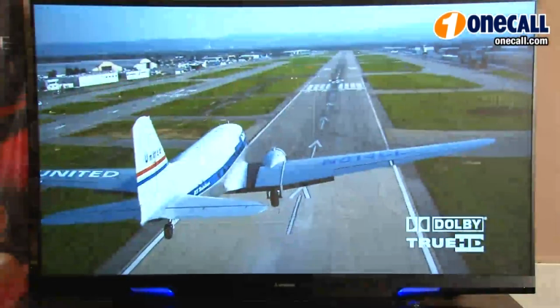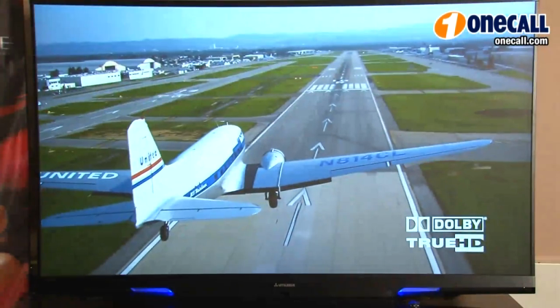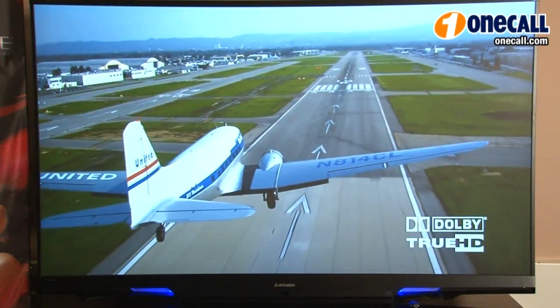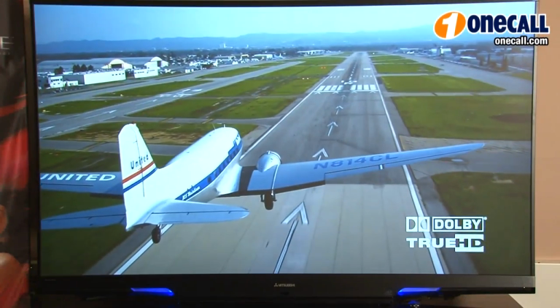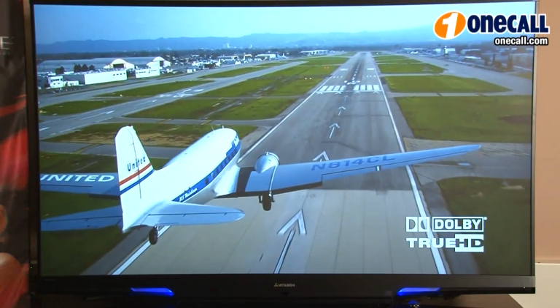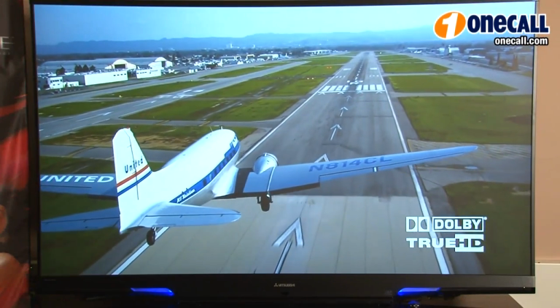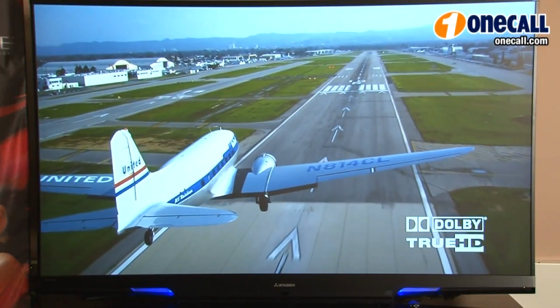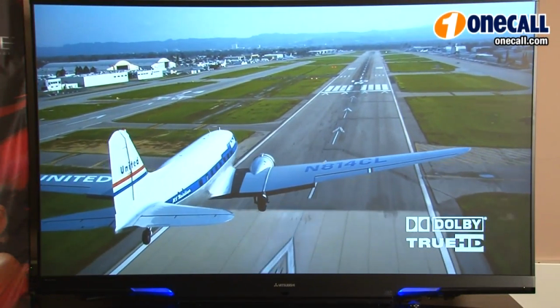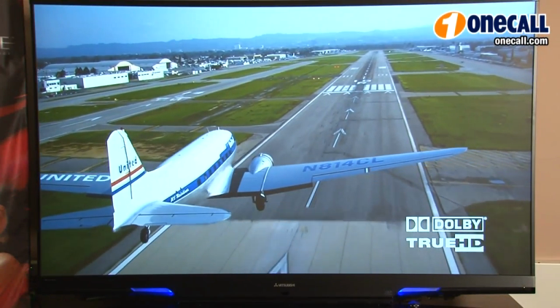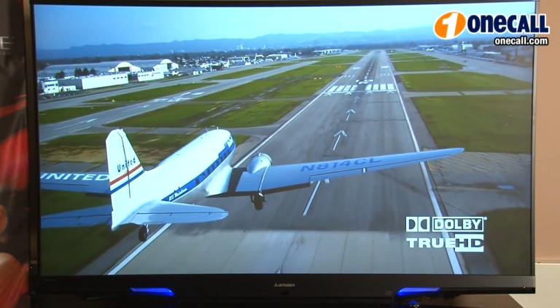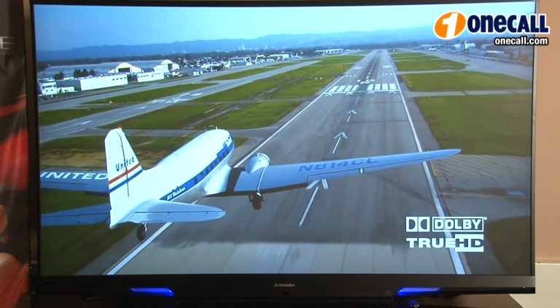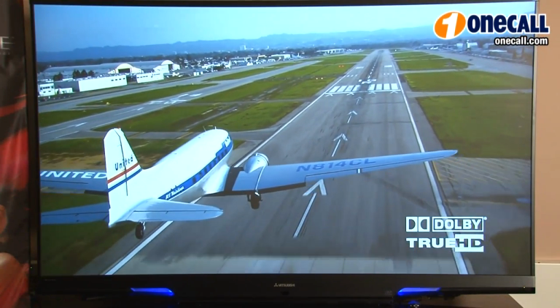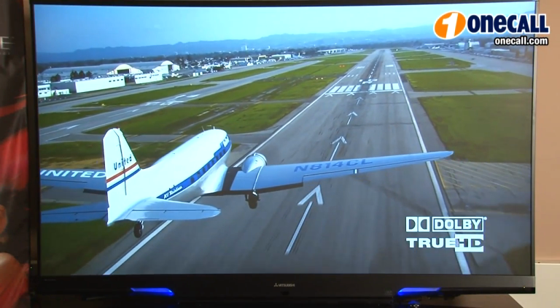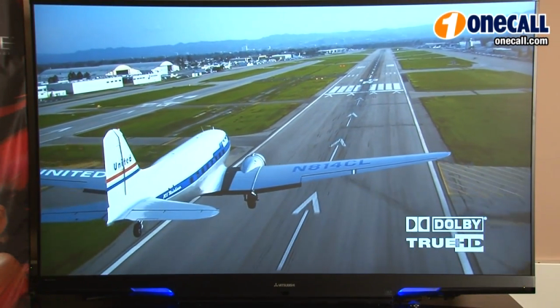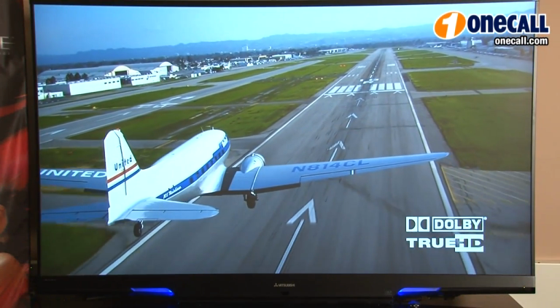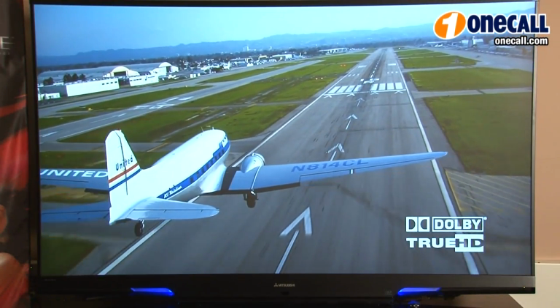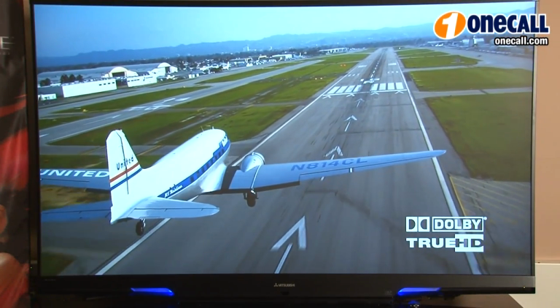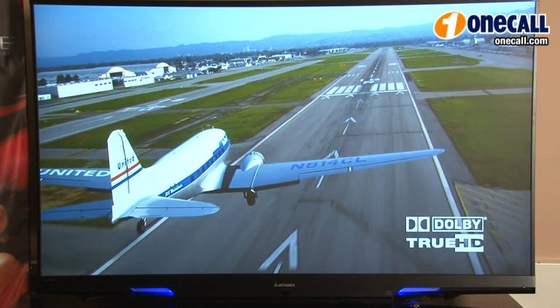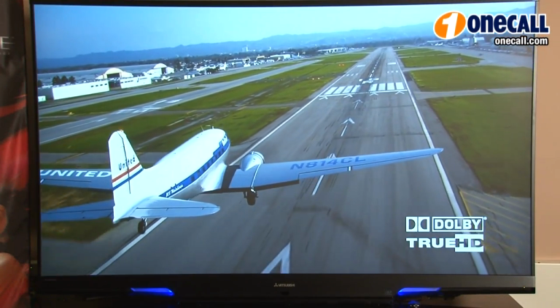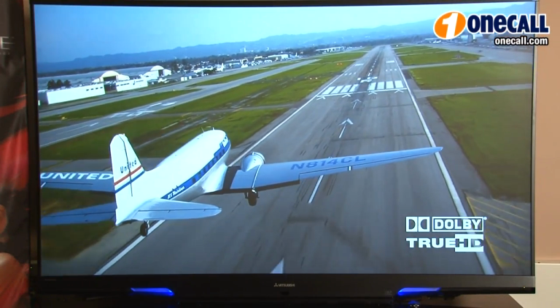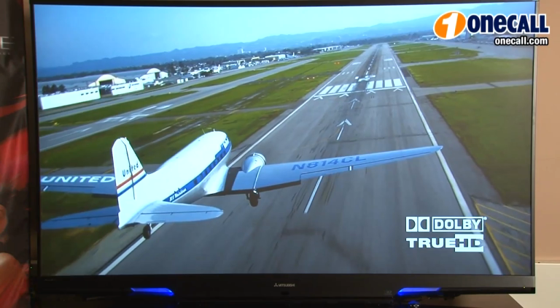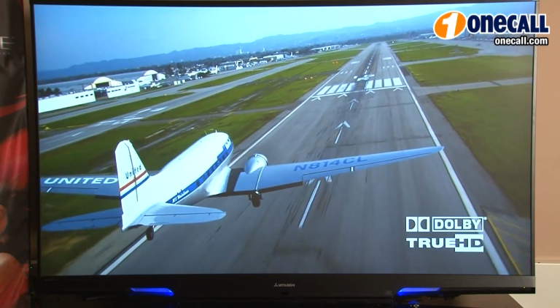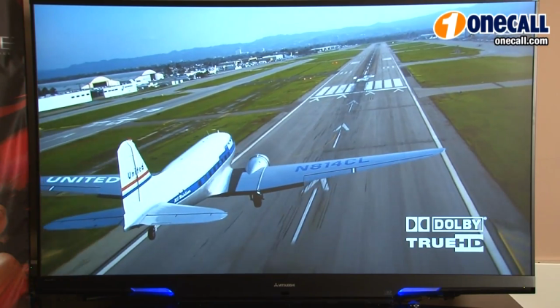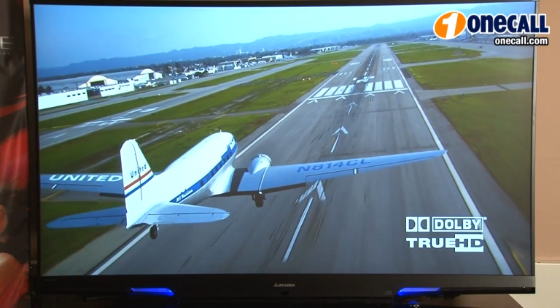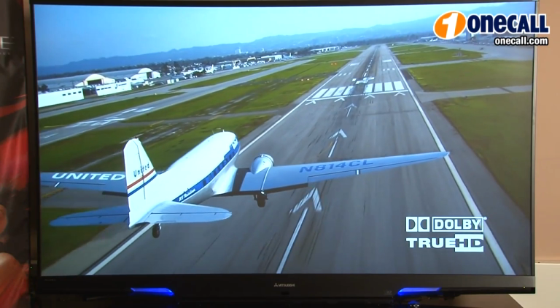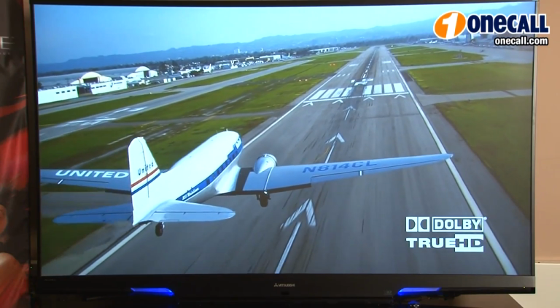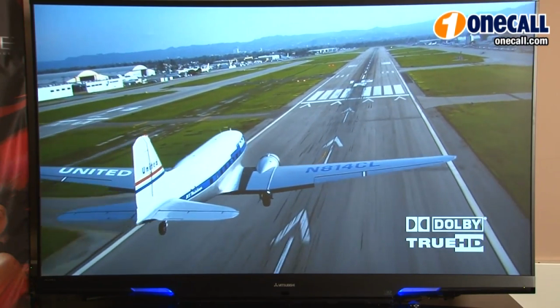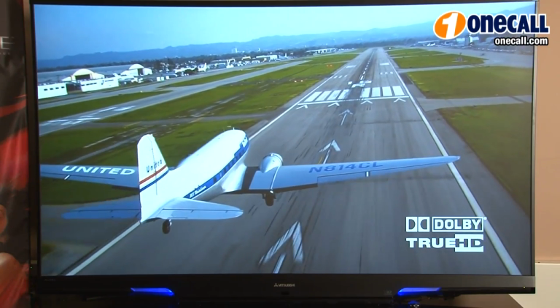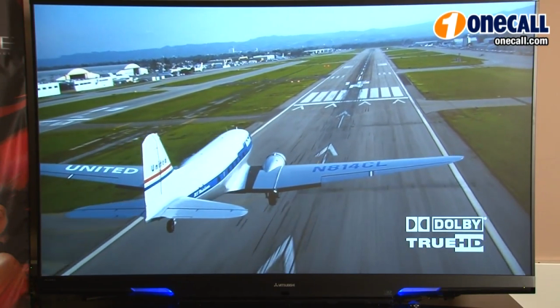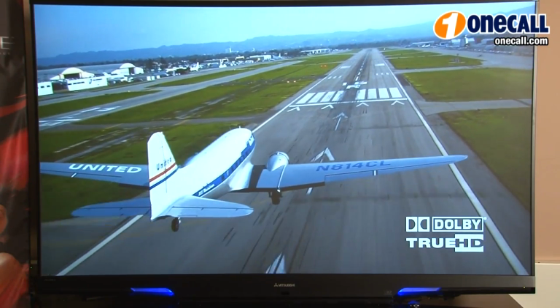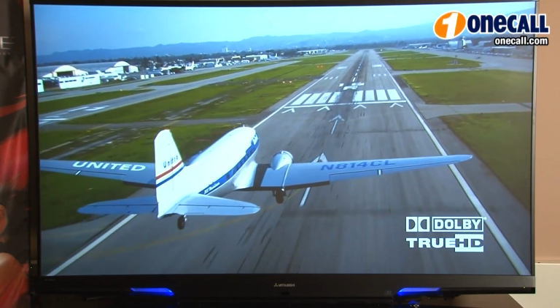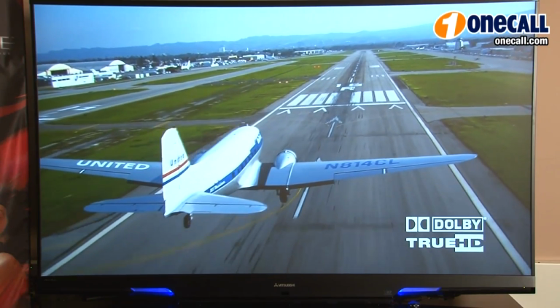Keep in mind, when you buy a 3D TV, you're also buying the very best 2D picture in technology as well.